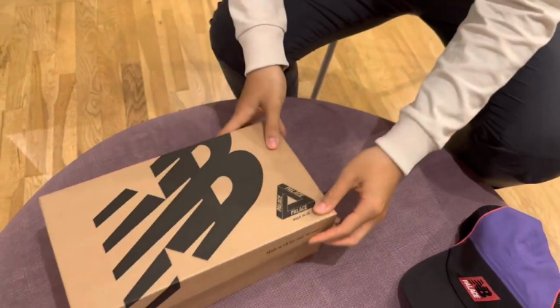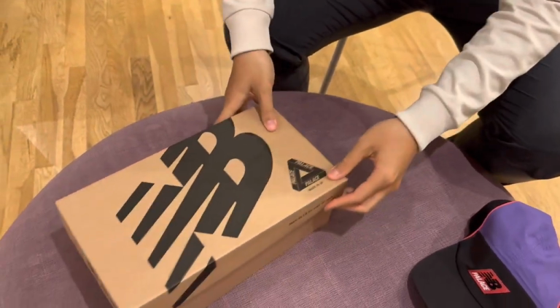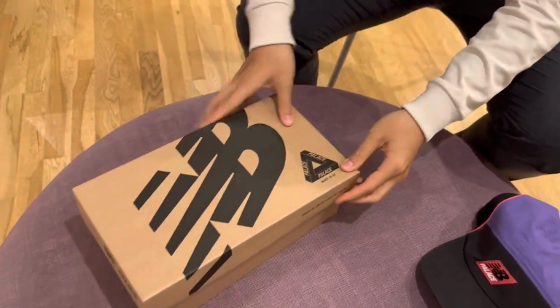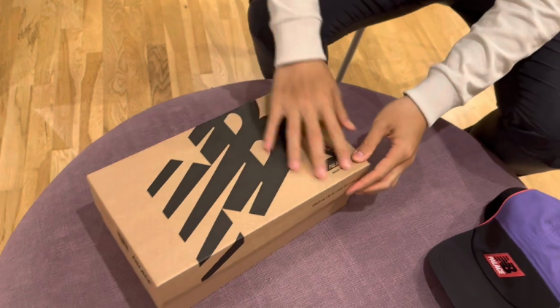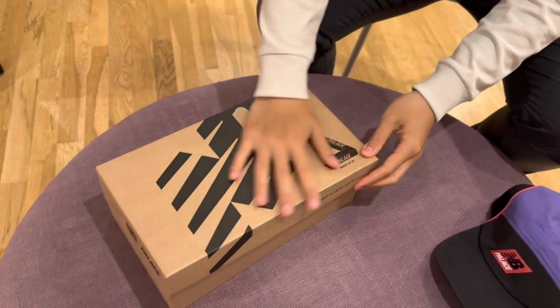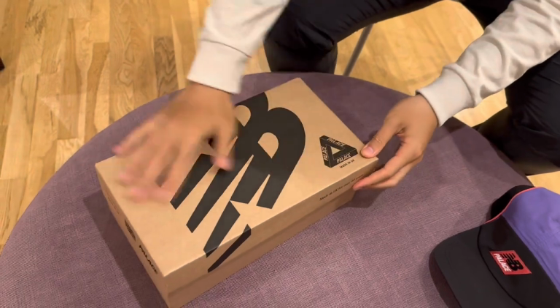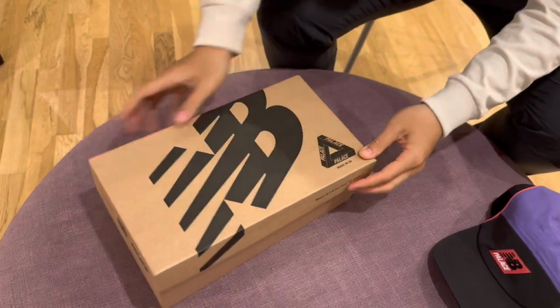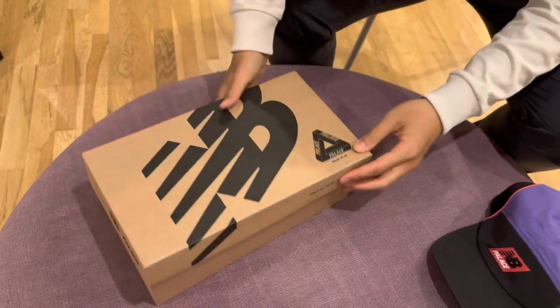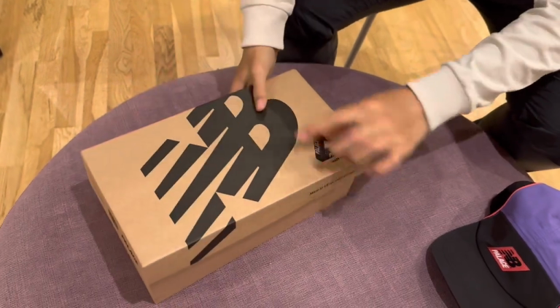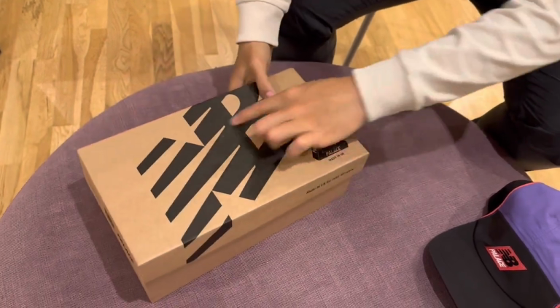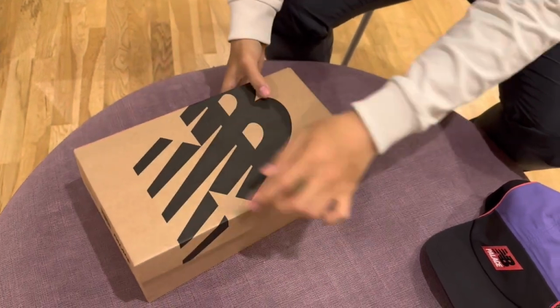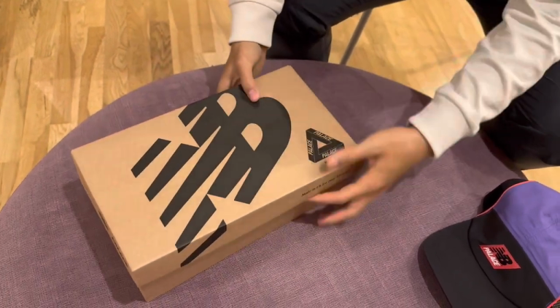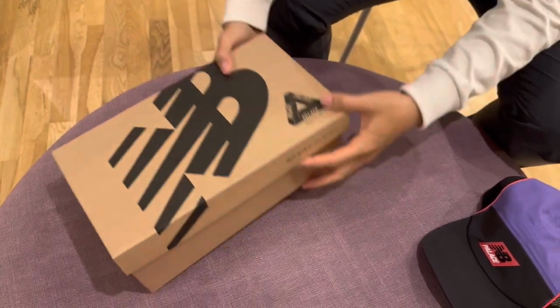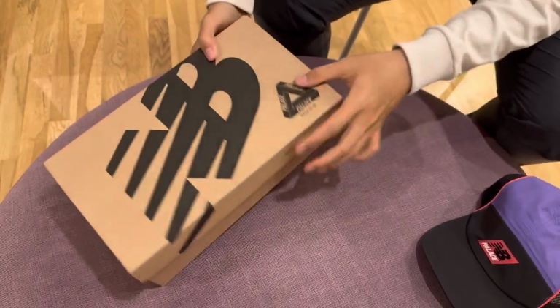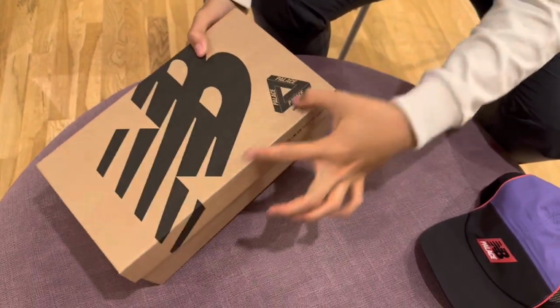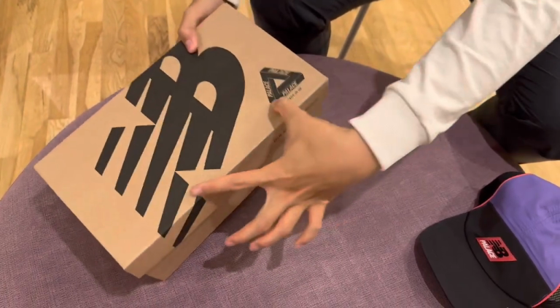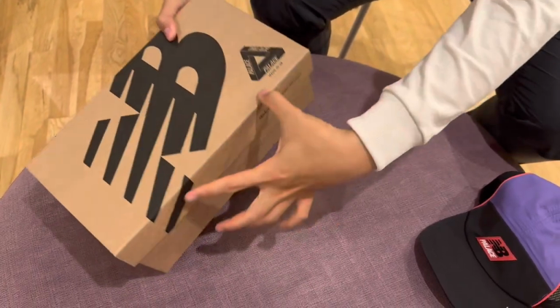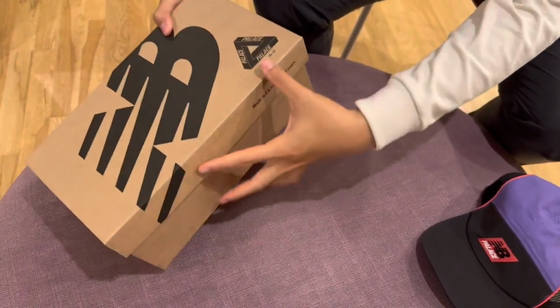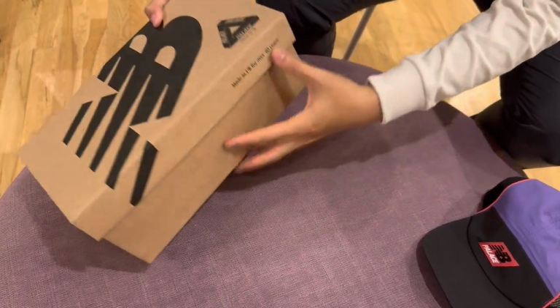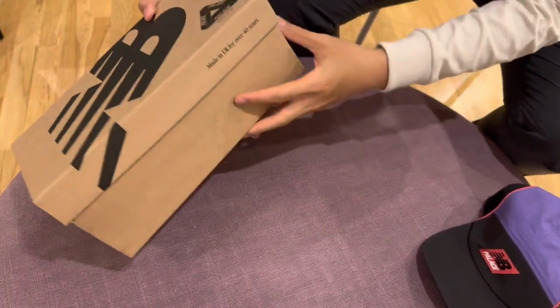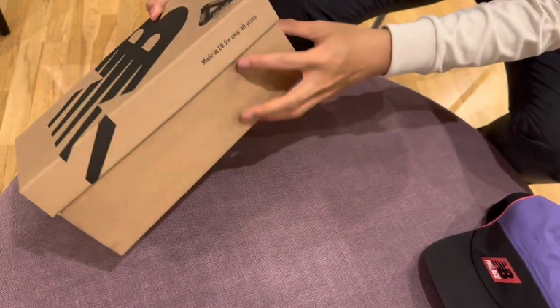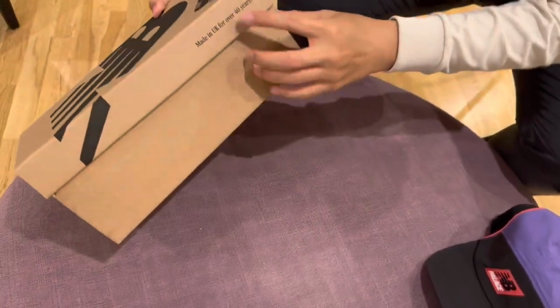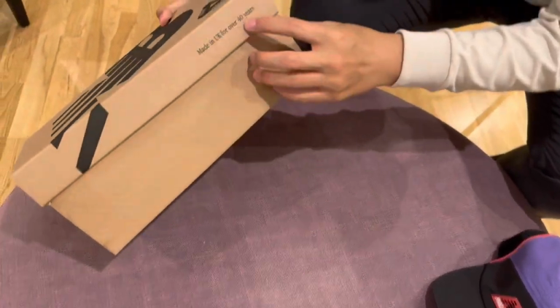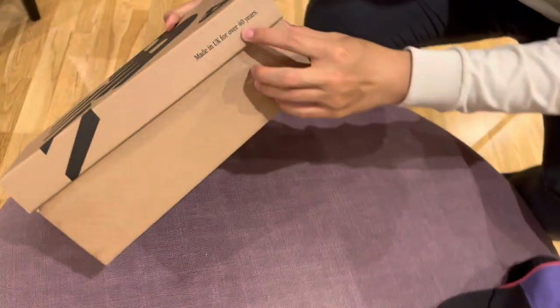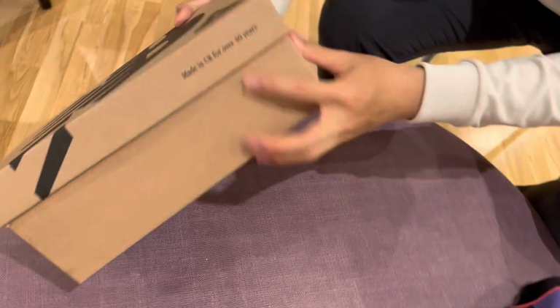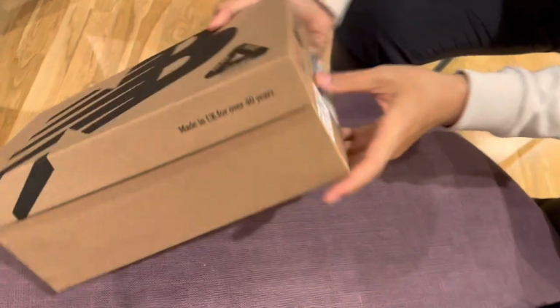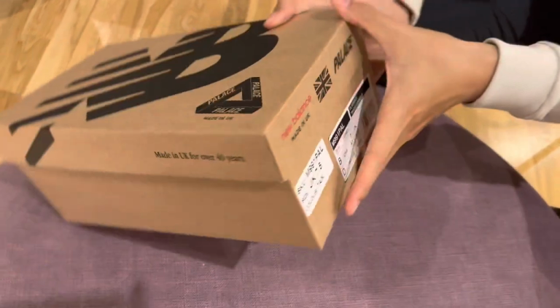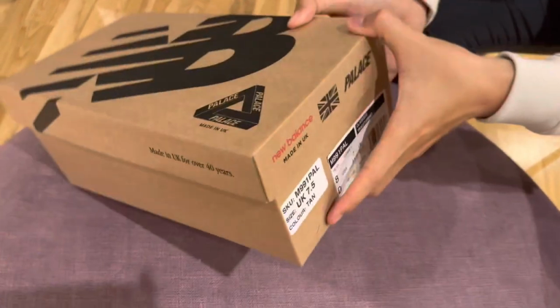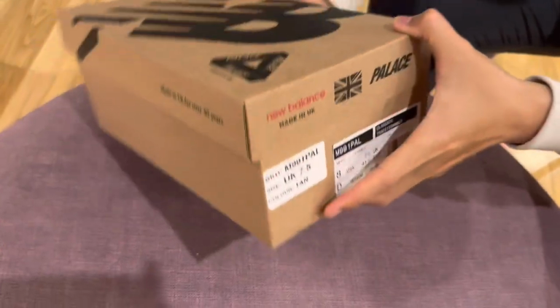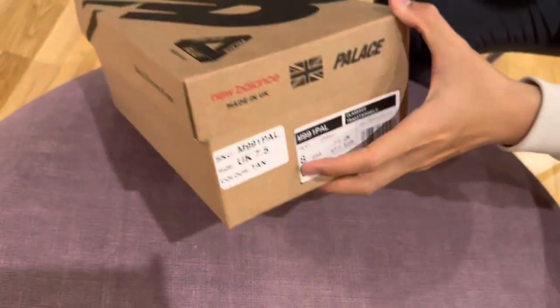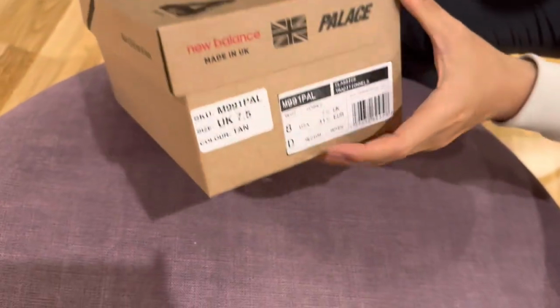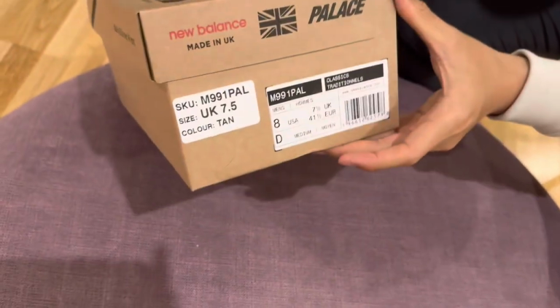Before I try it on, I'll just show you the box first. You can see both logos here and the size tag.